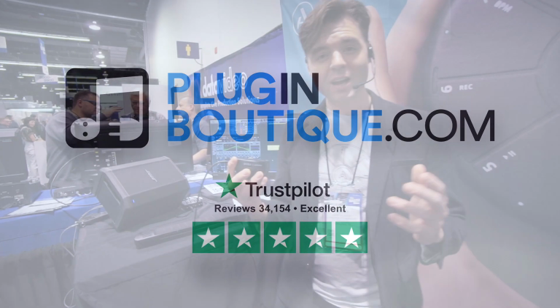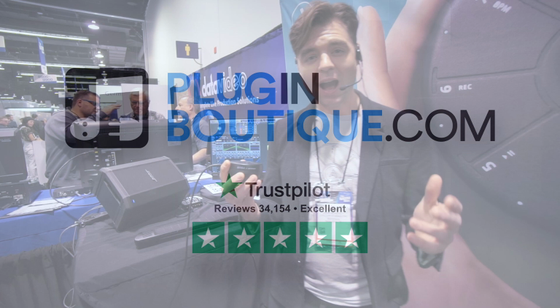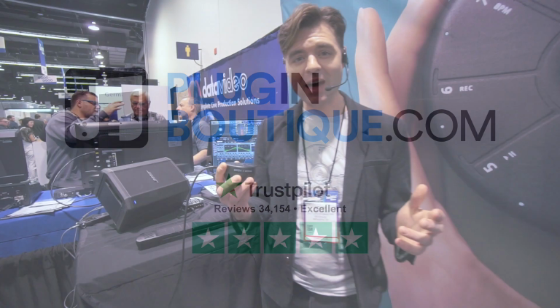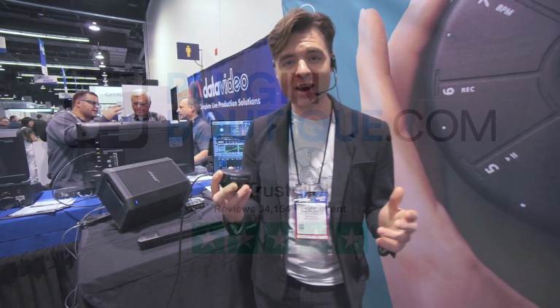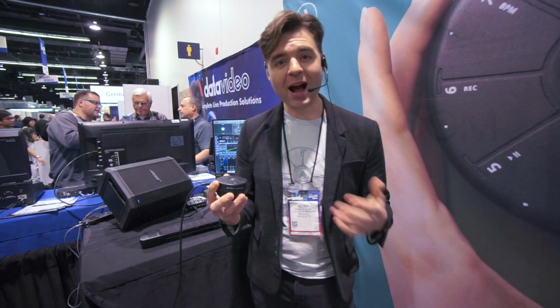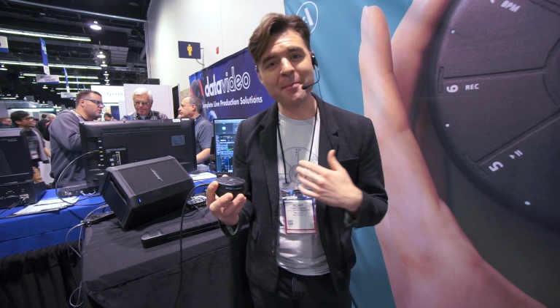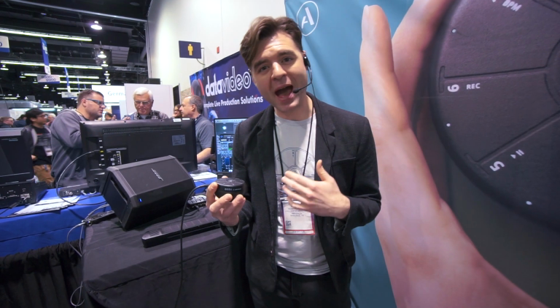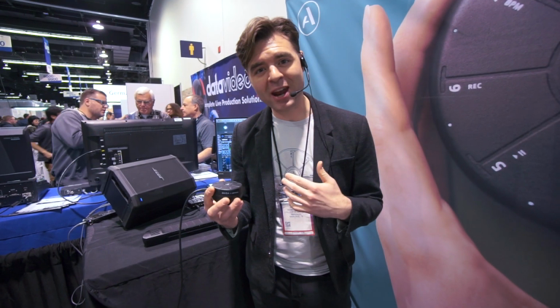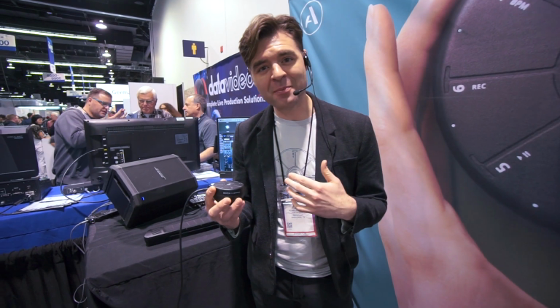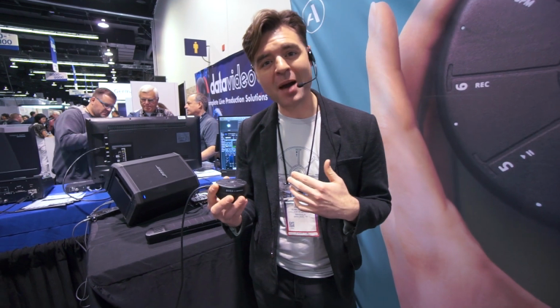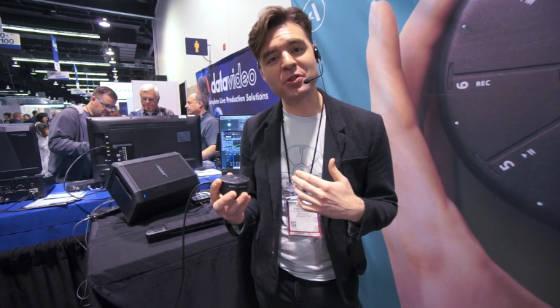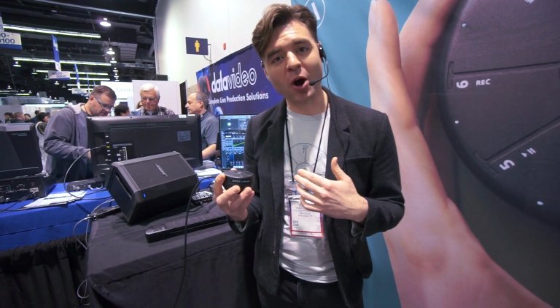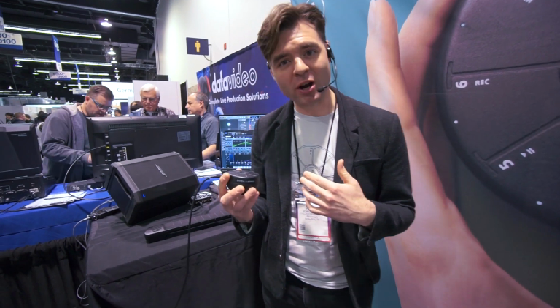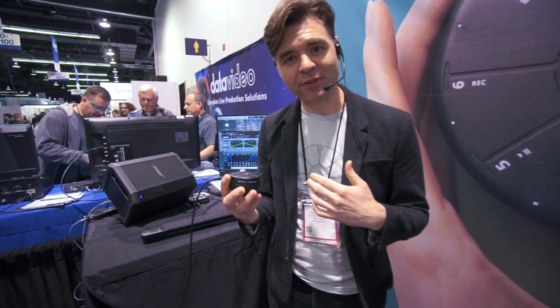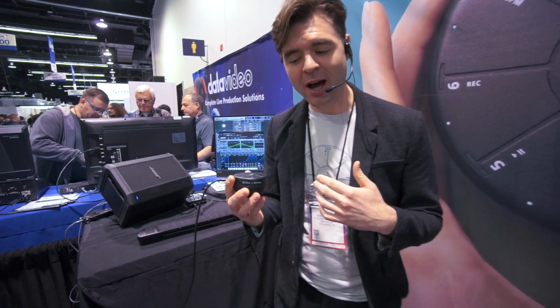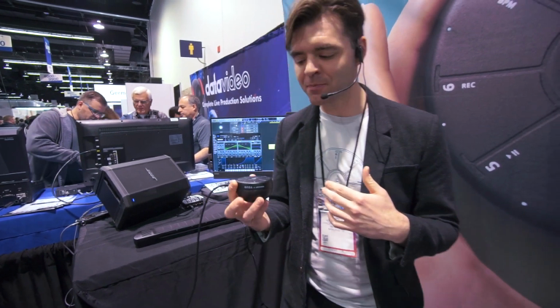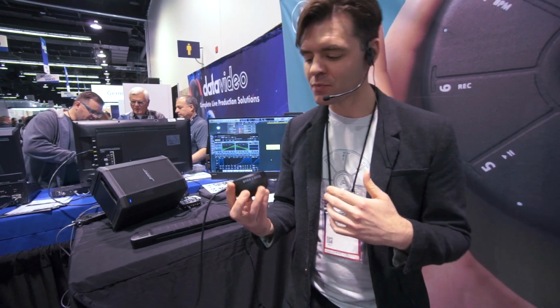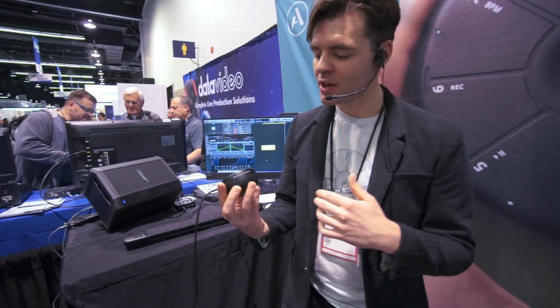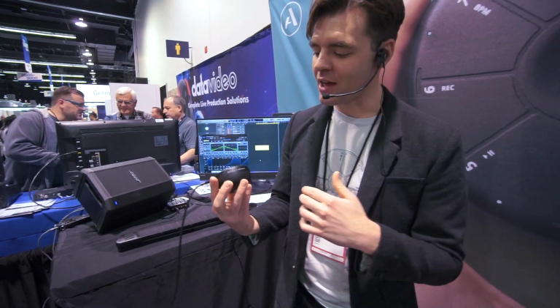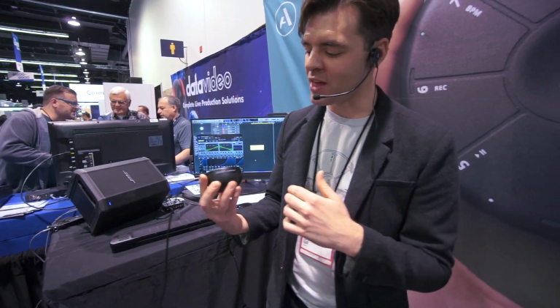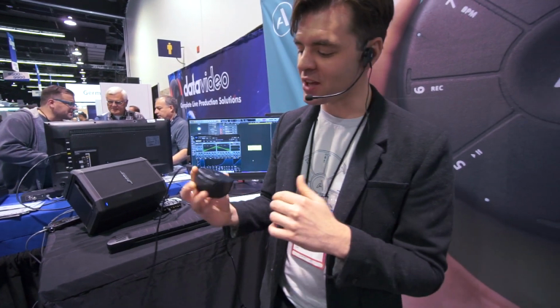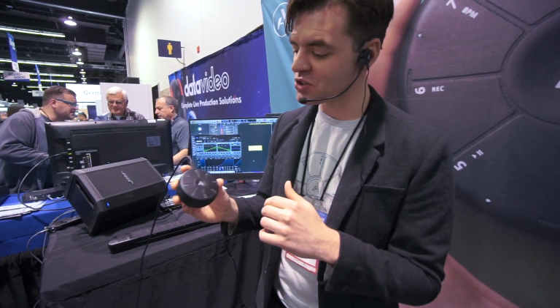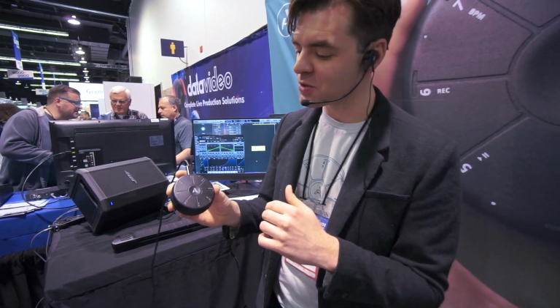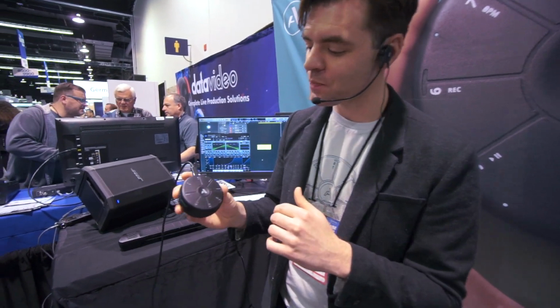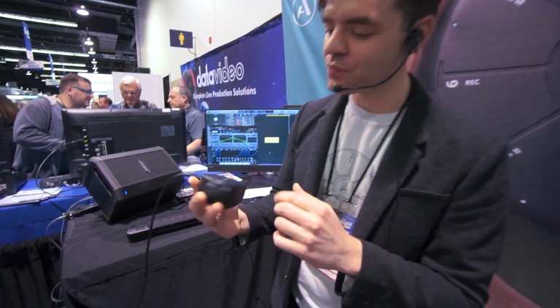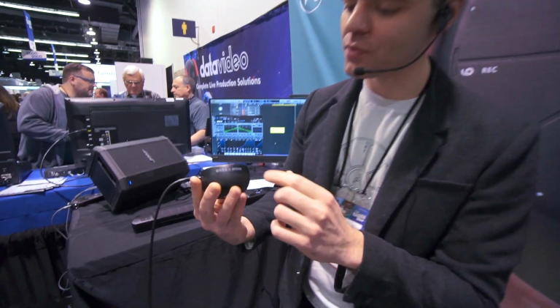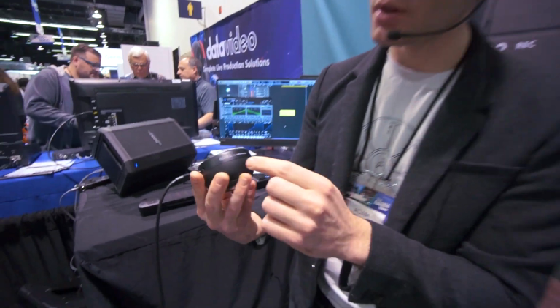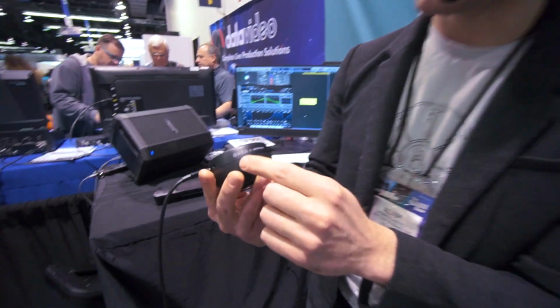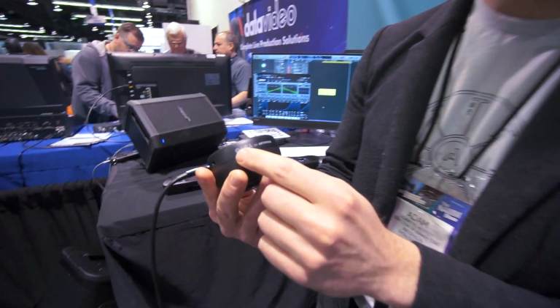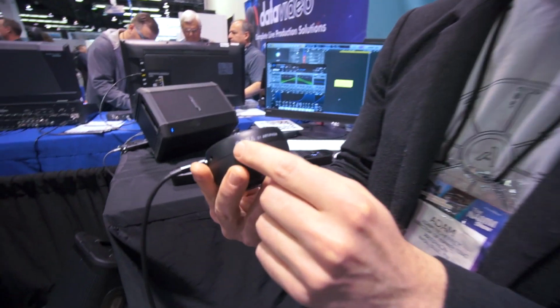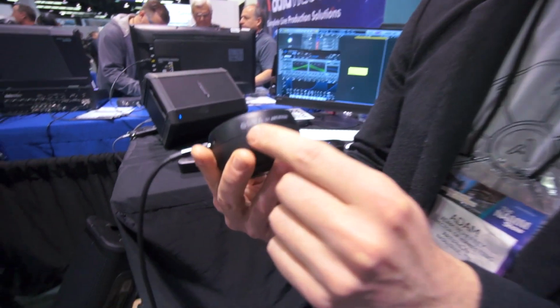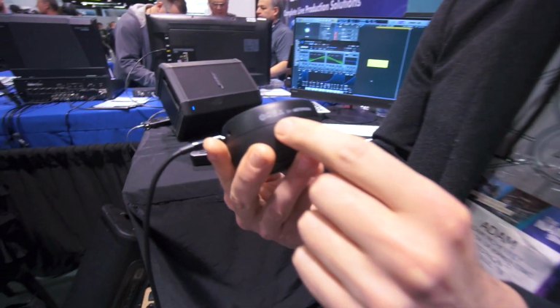Hi there, I'm Adam, I'm with Artiphon, and this is Orba.